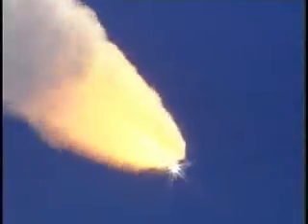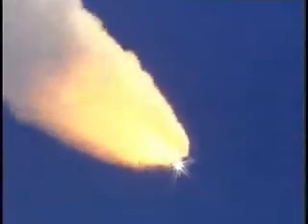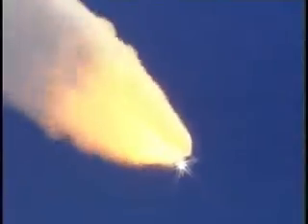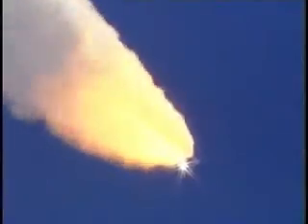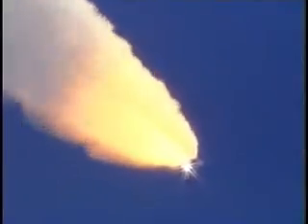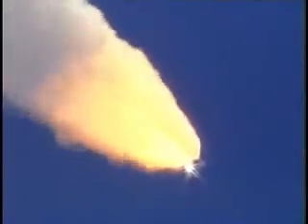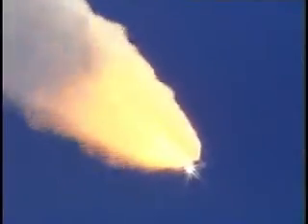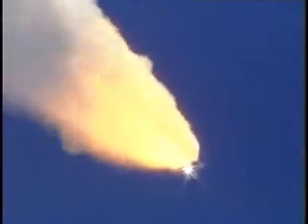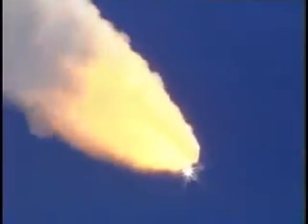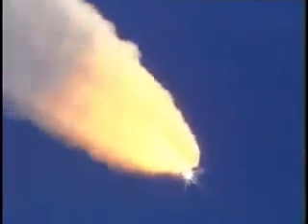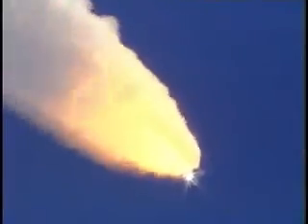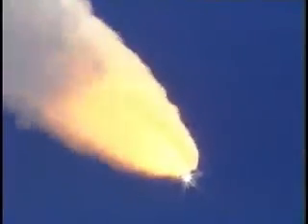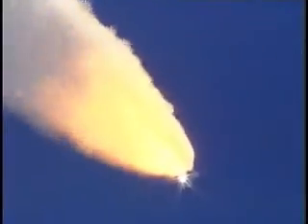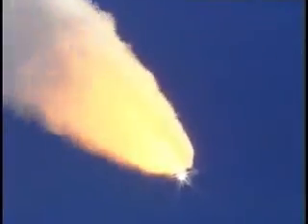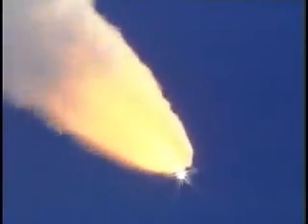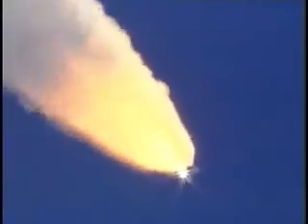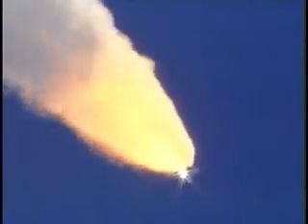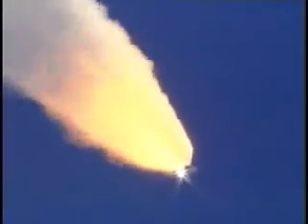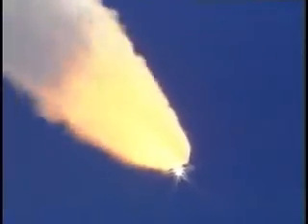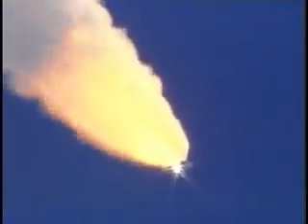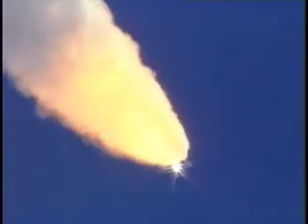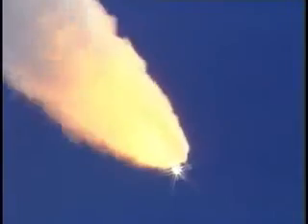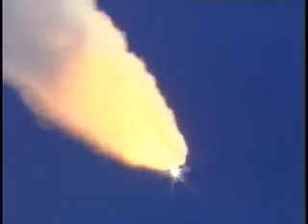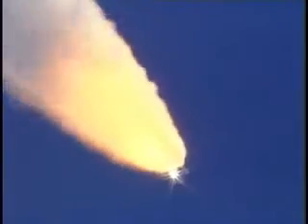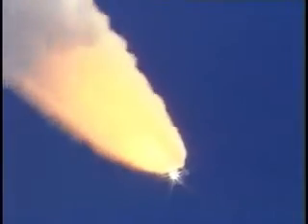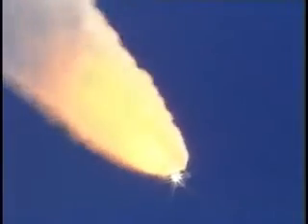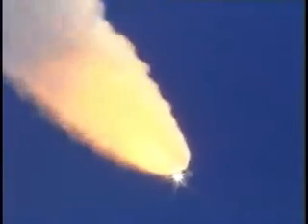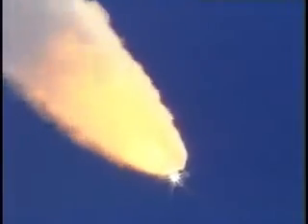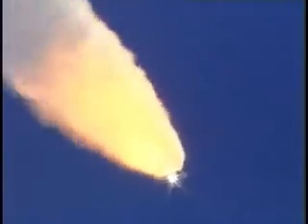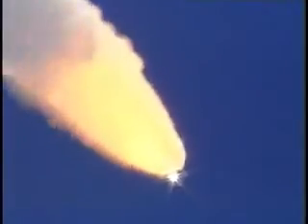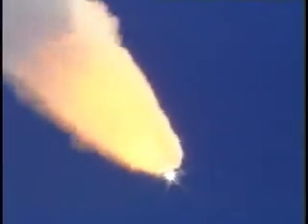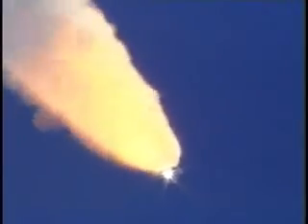Discovery, Discovery Houston, go at throttle up. Discovery, go at throttle up.